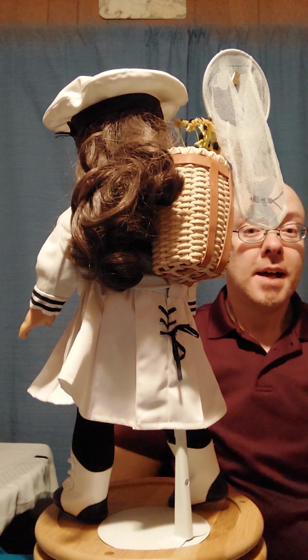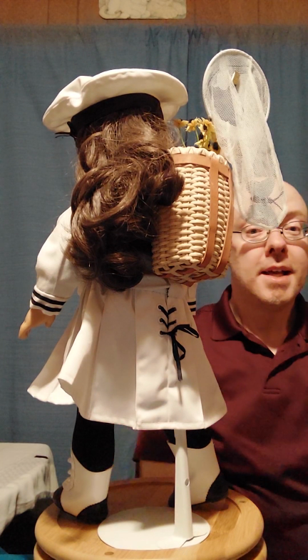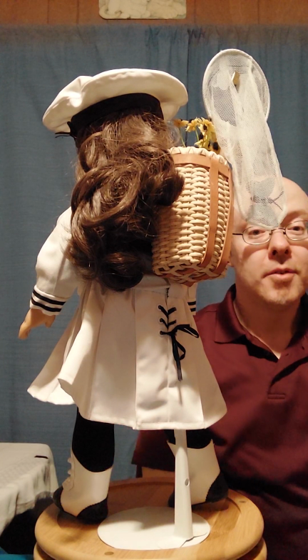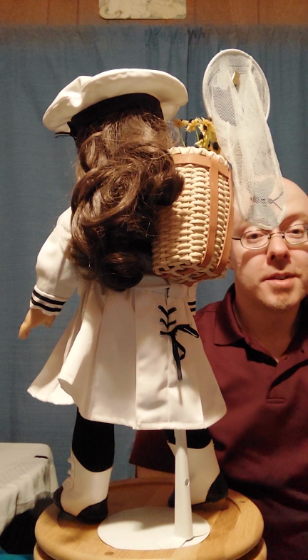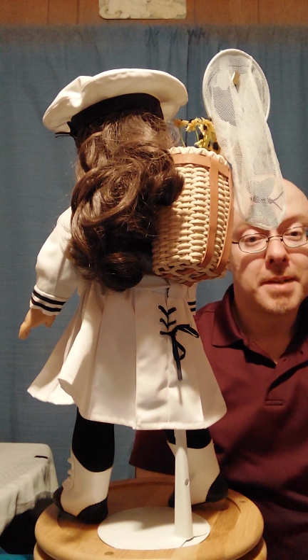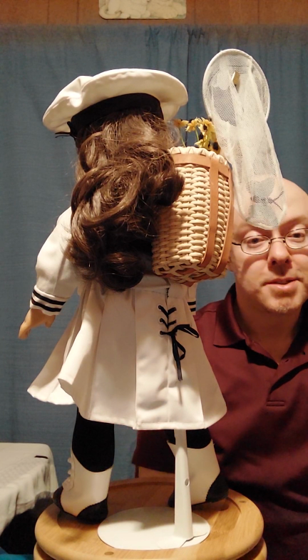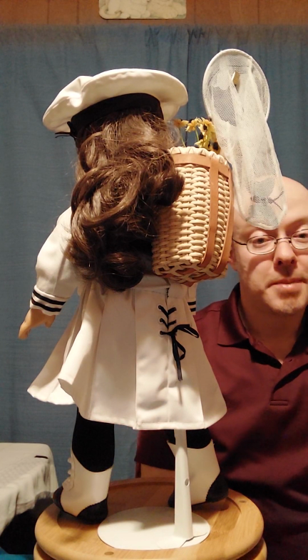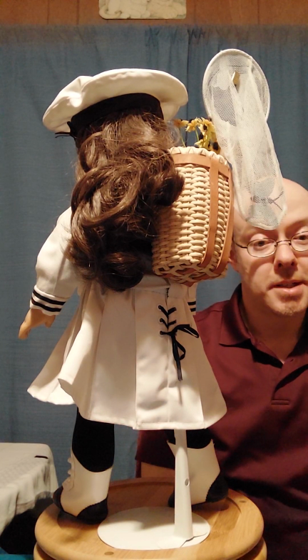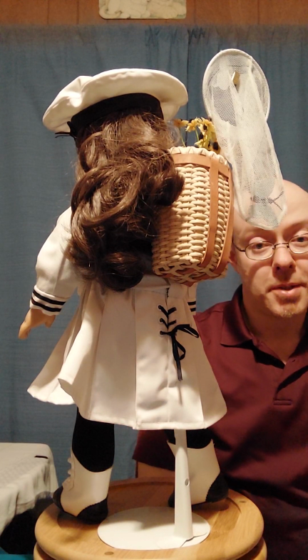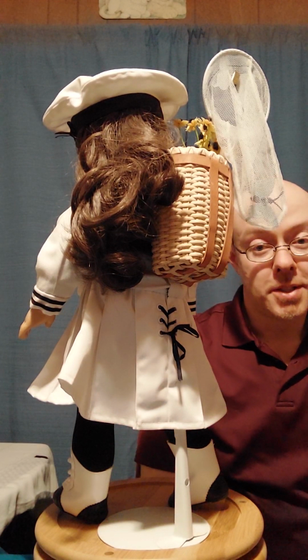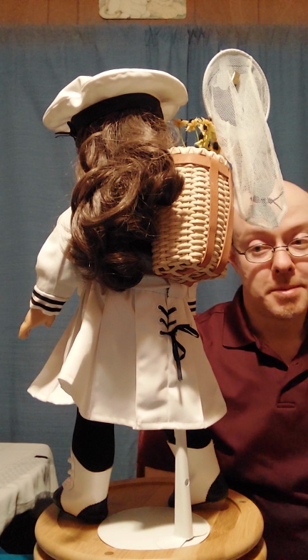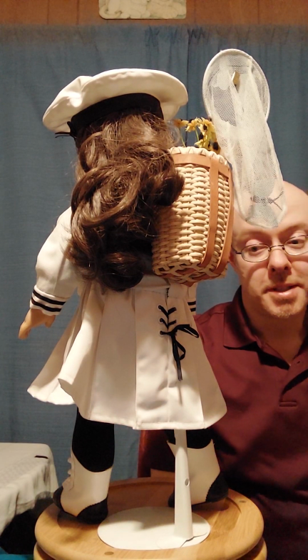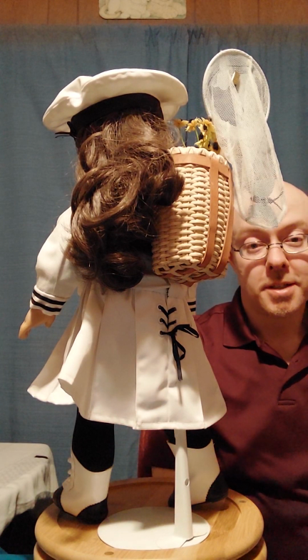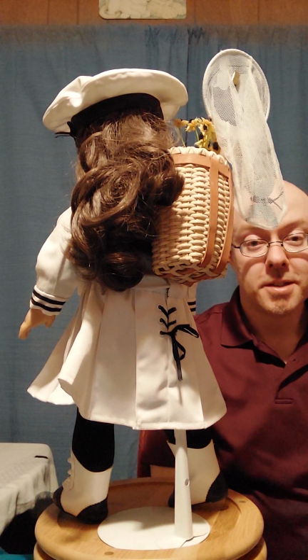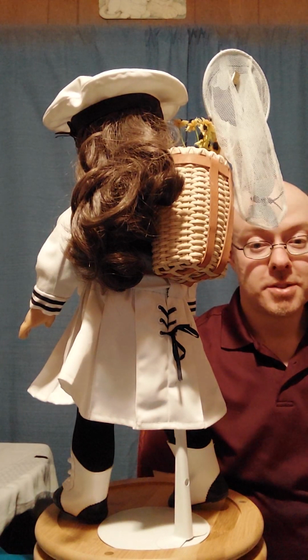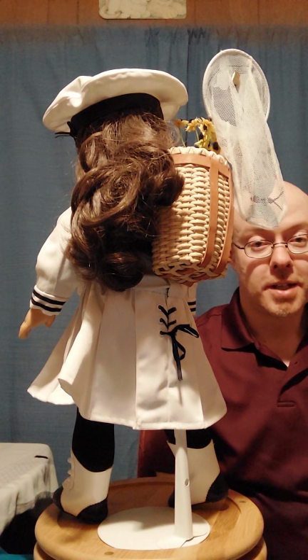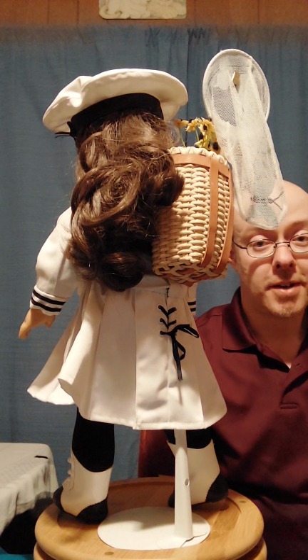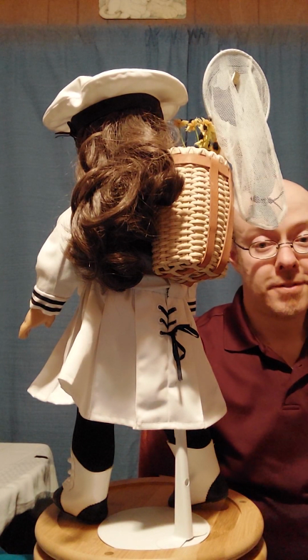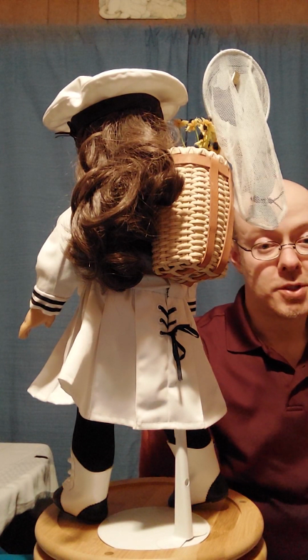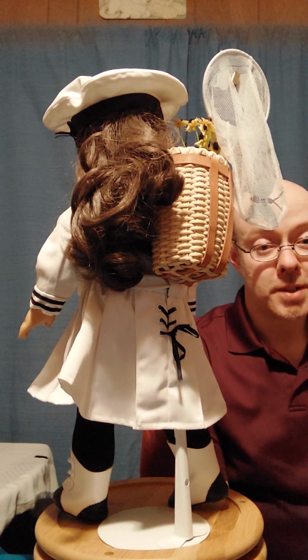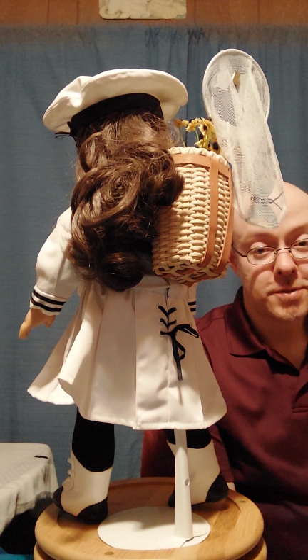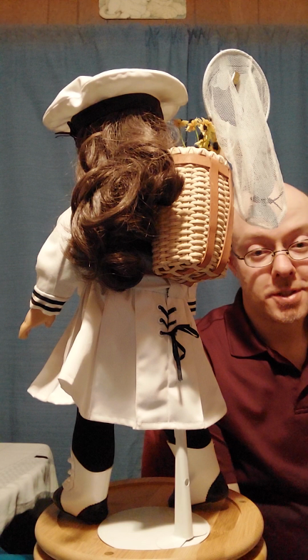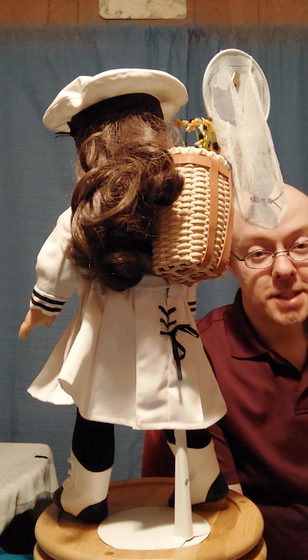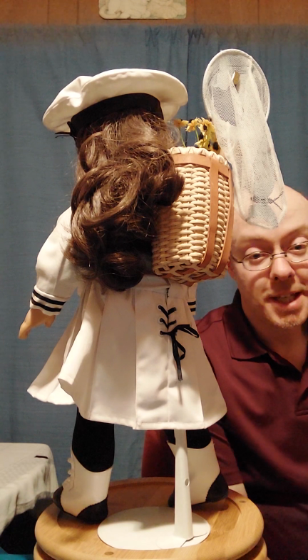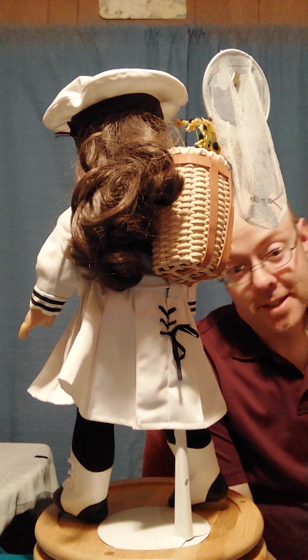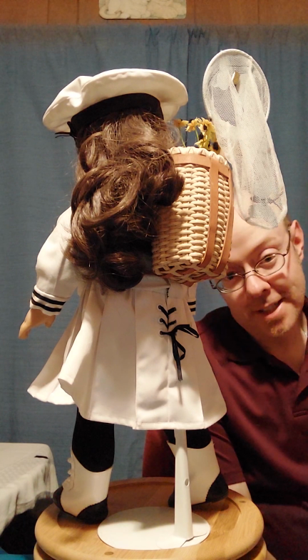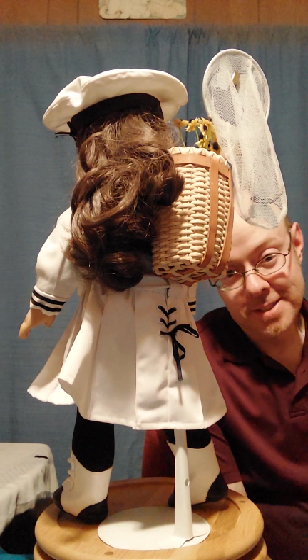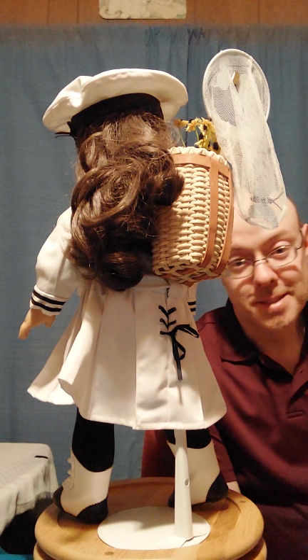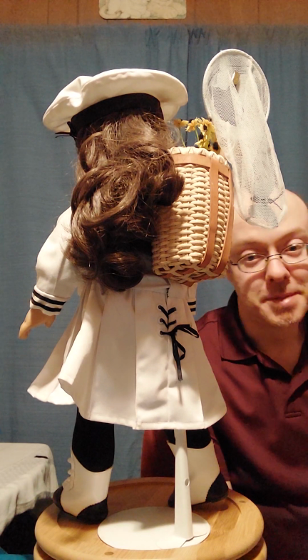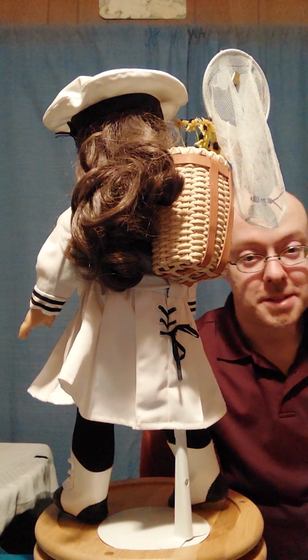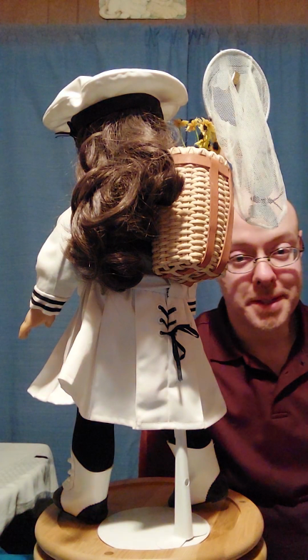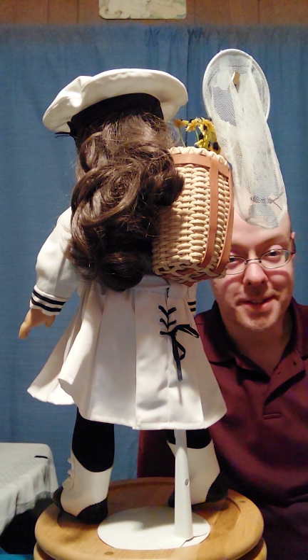Hey y'all, welcome back to American Boy Collects American Girl. I got another outfit showcase for you today, and yes, it's Miss Samantha.